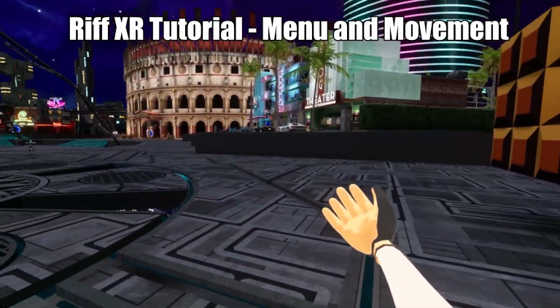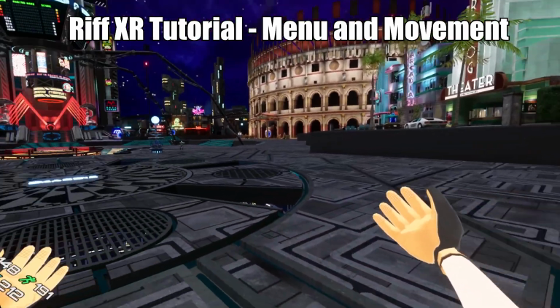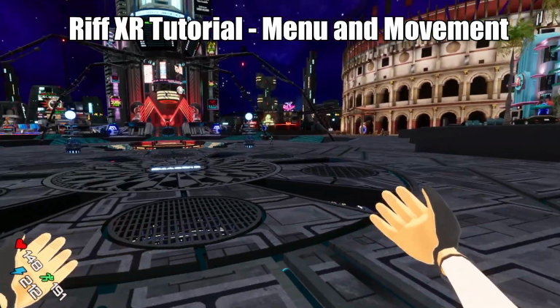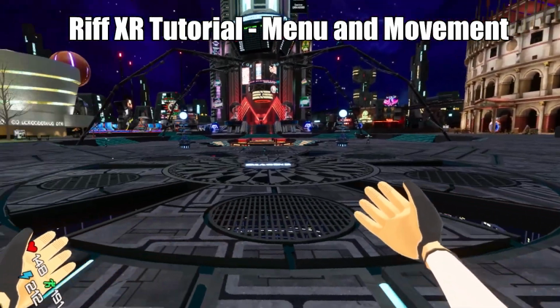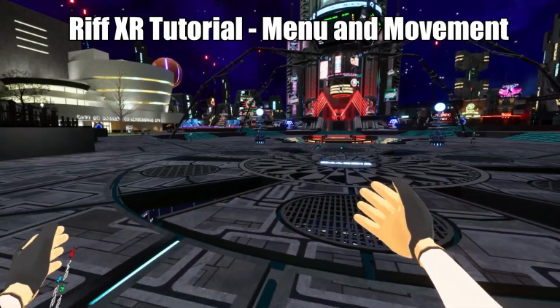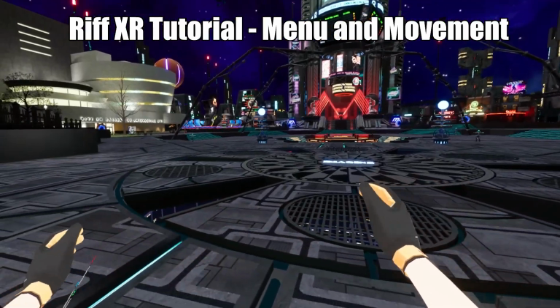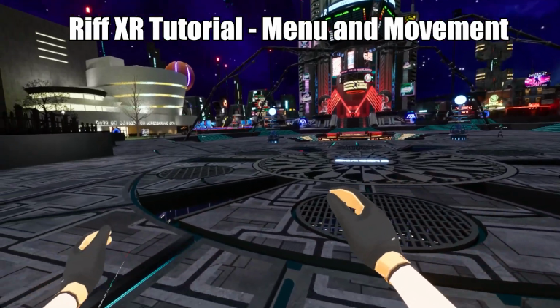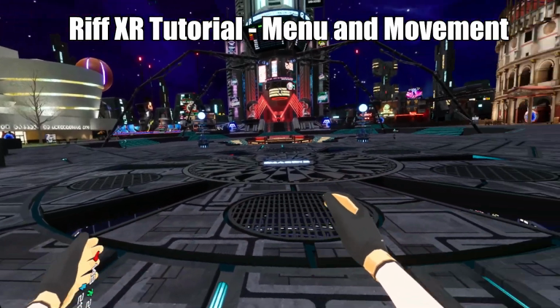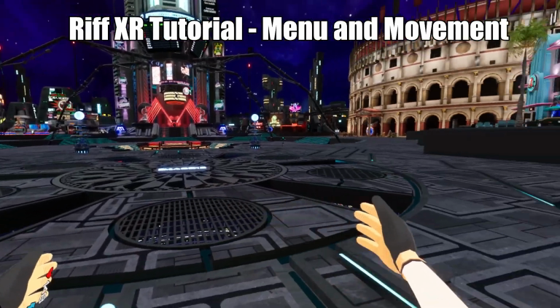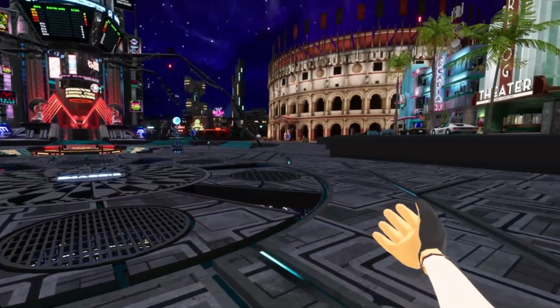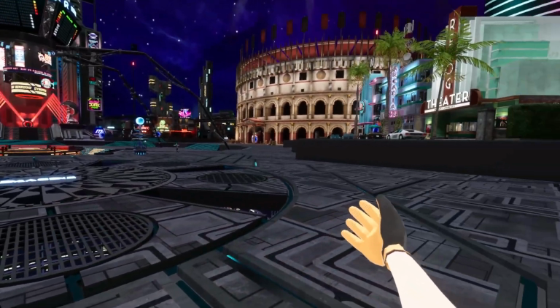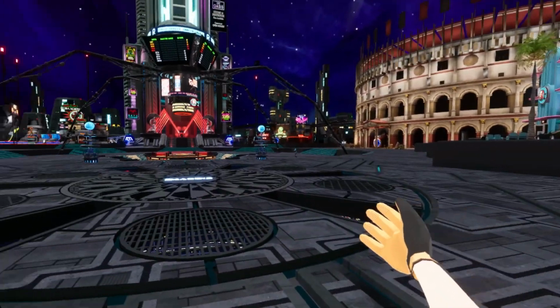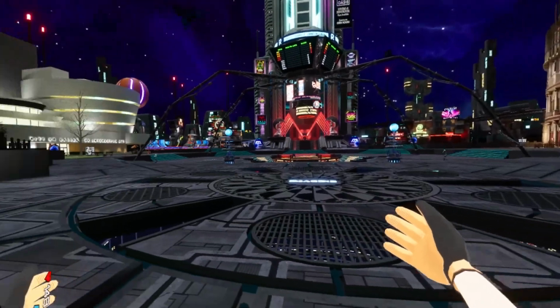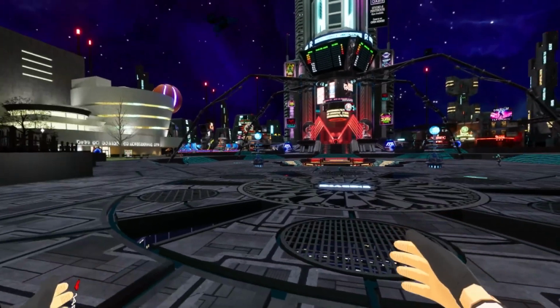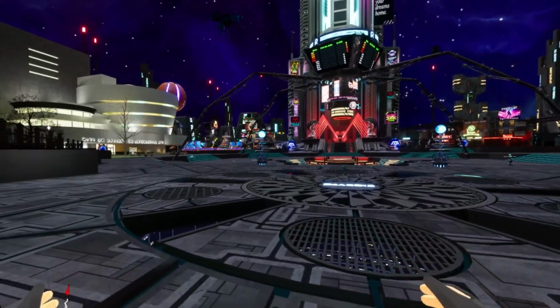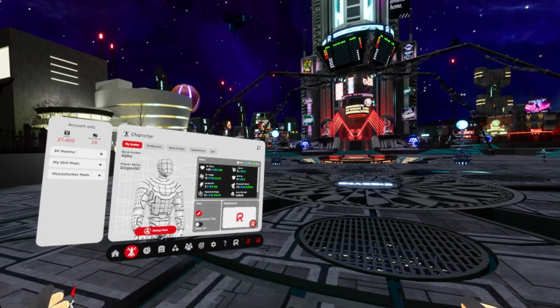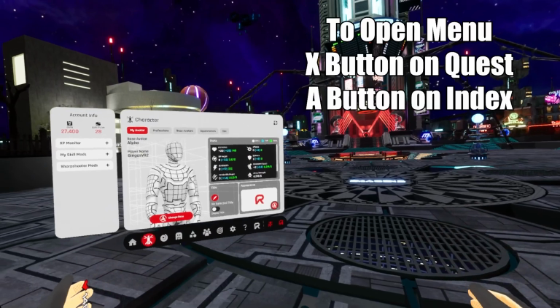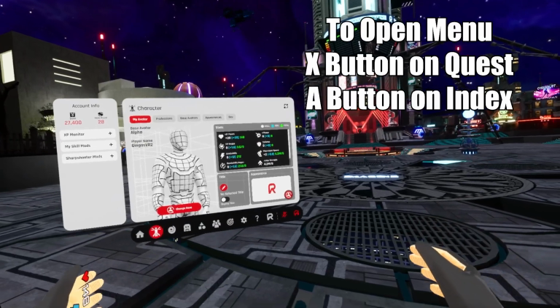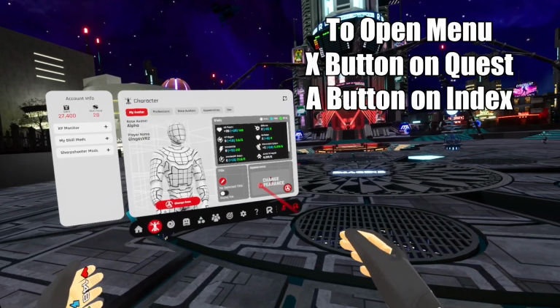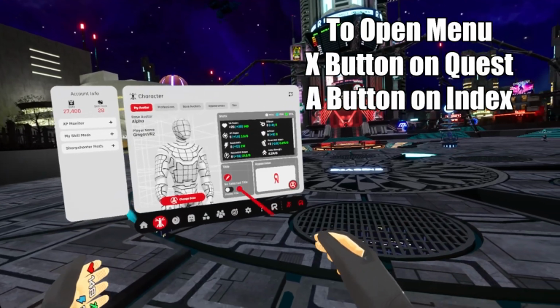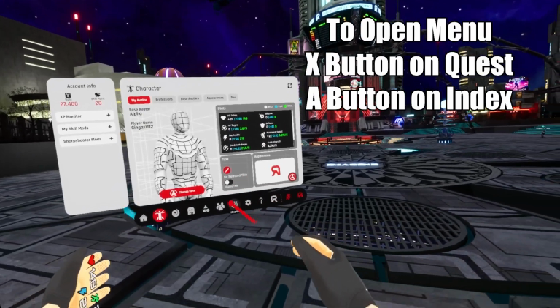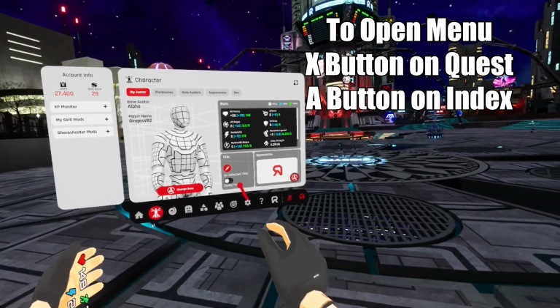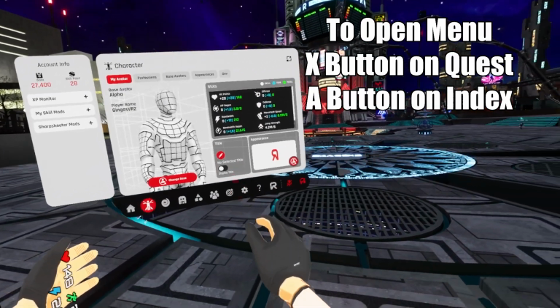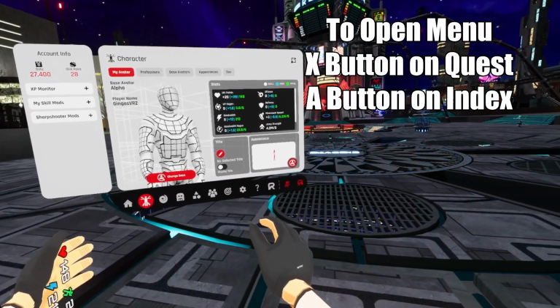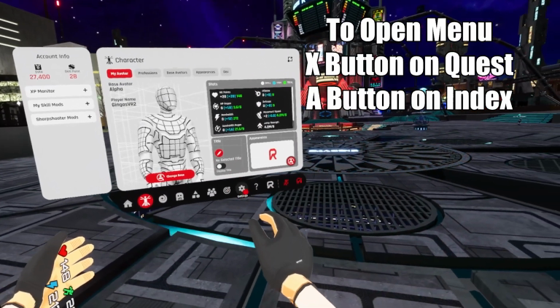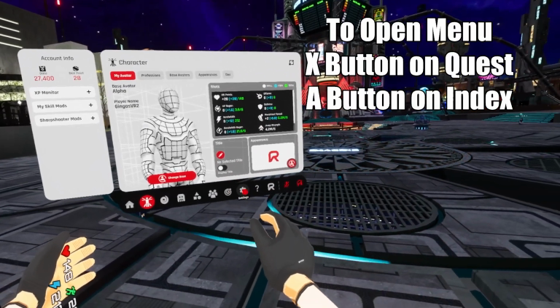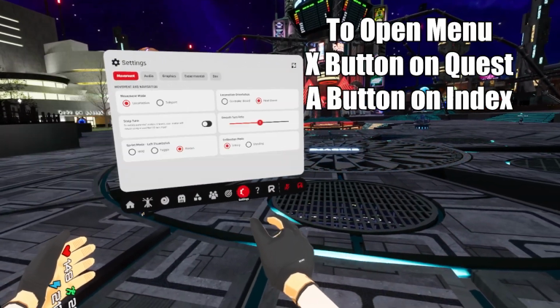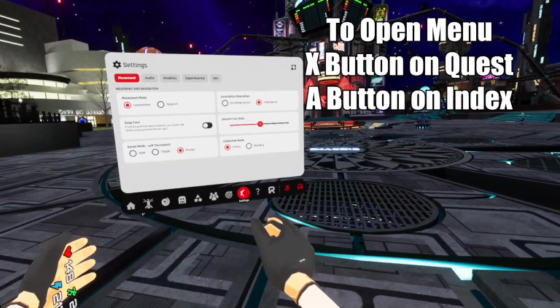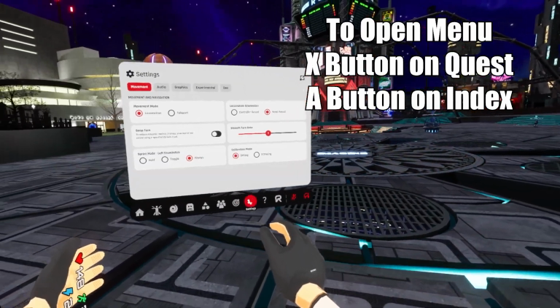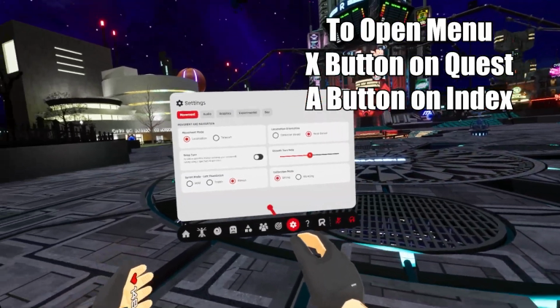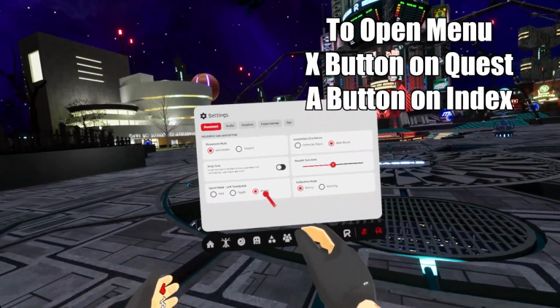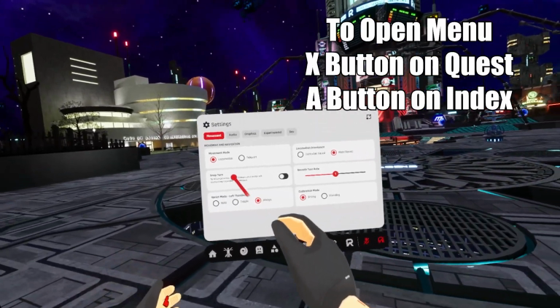Let's go over the wrist menu system. To open the menu, press the X button on the MetaQuest controller or A button on Index.